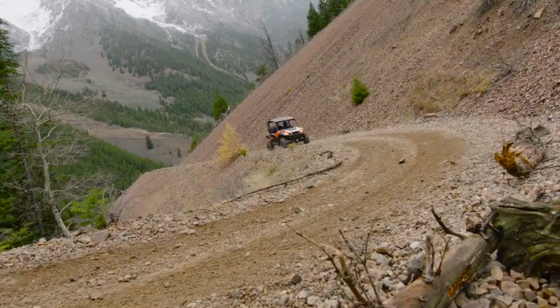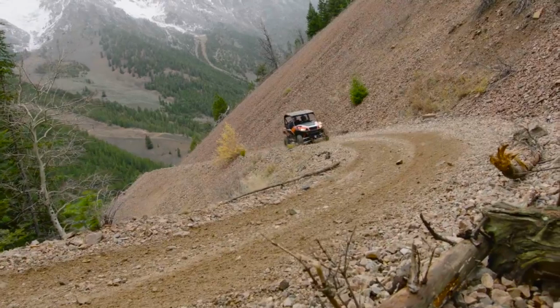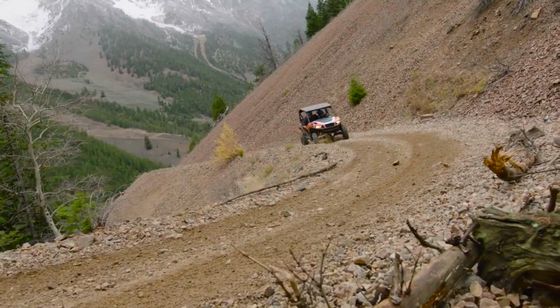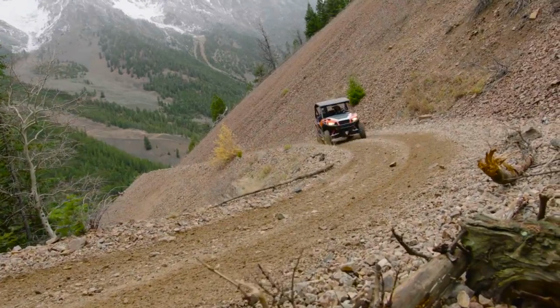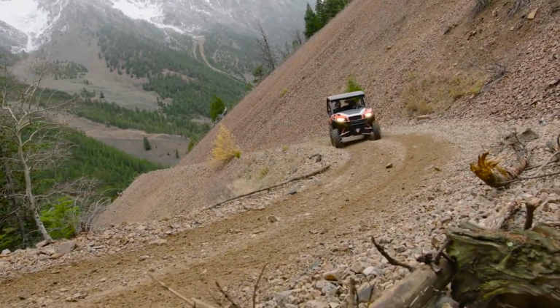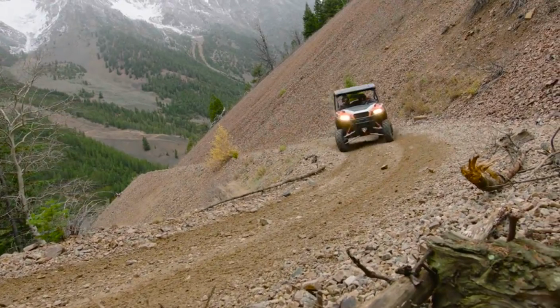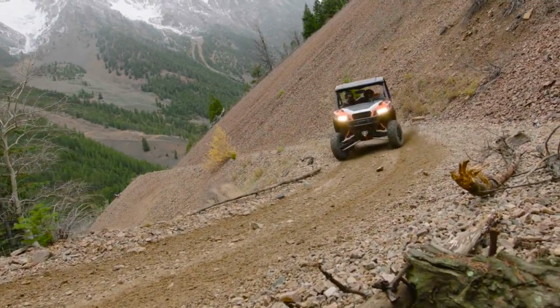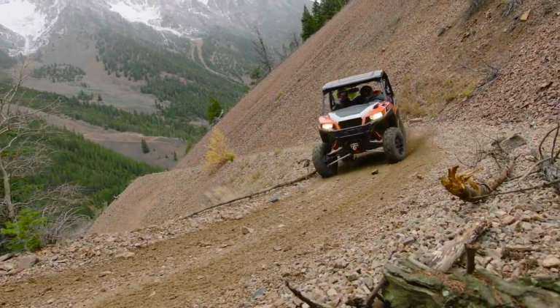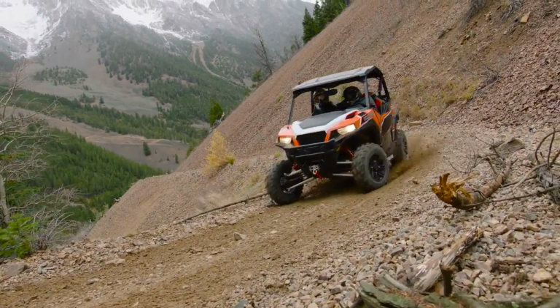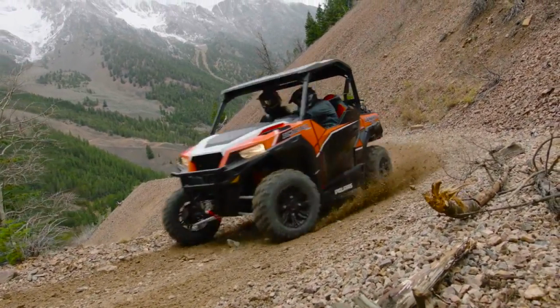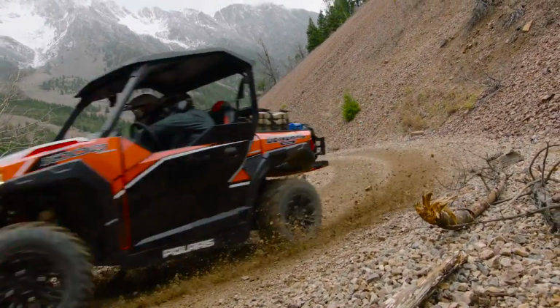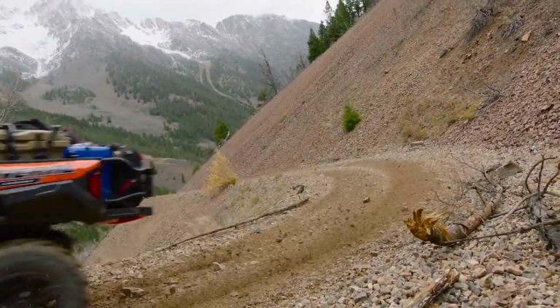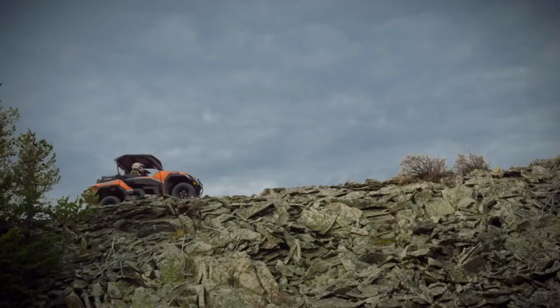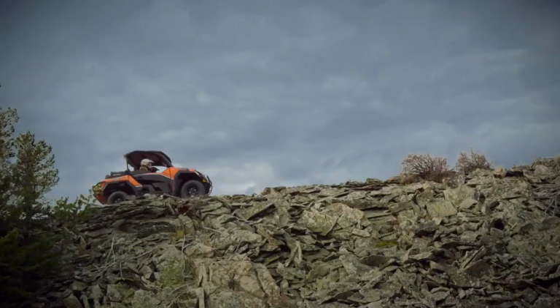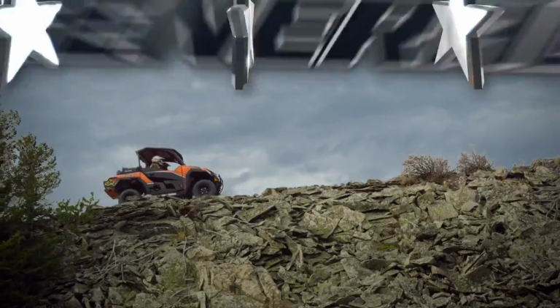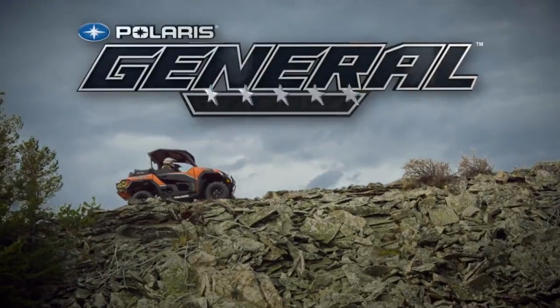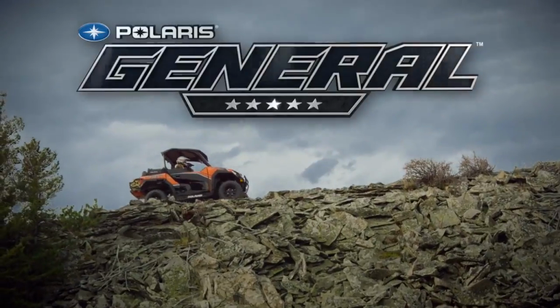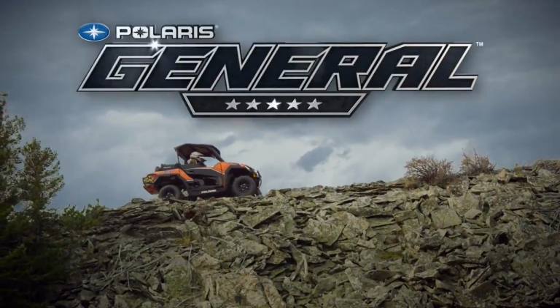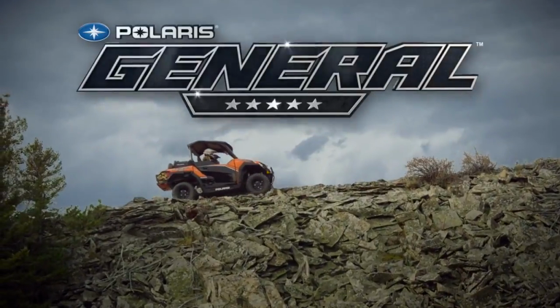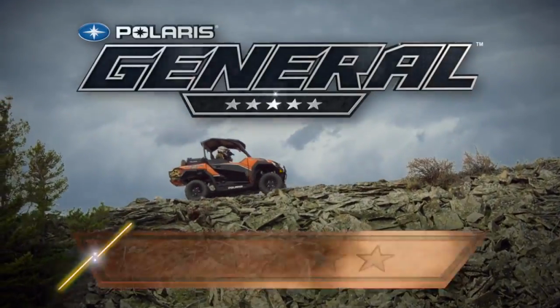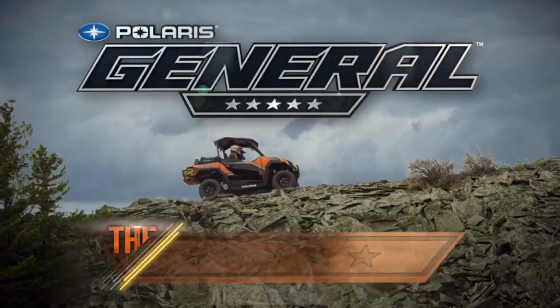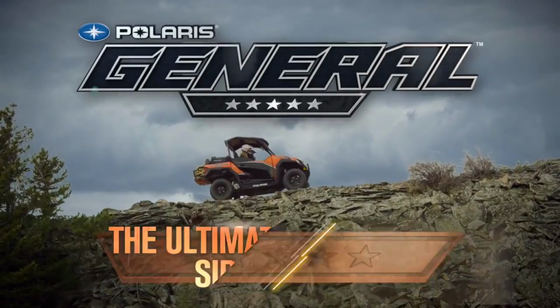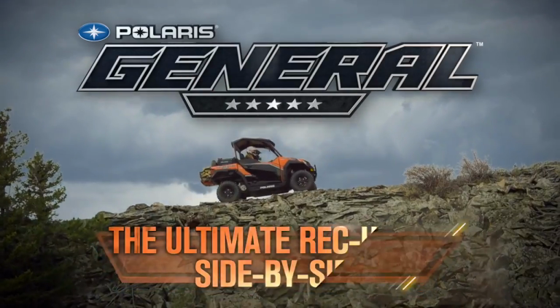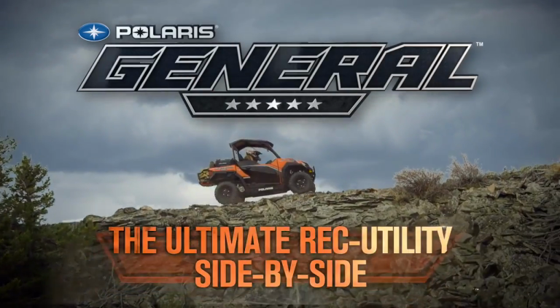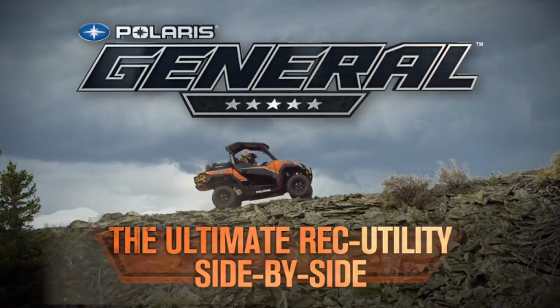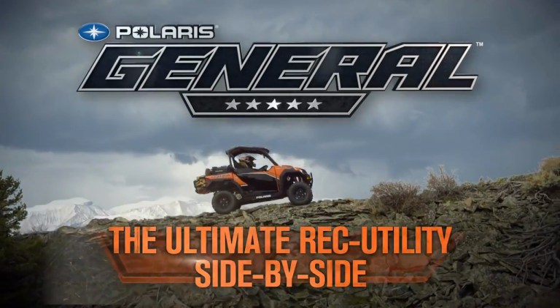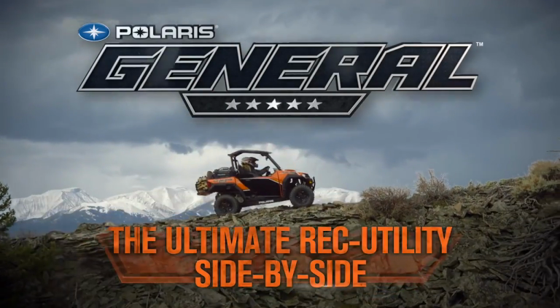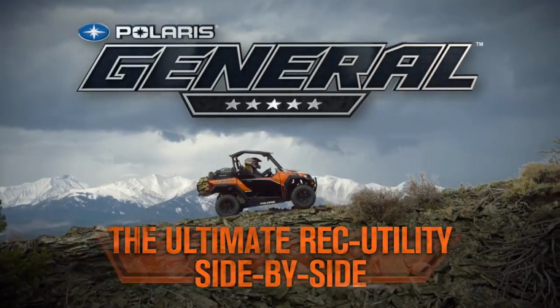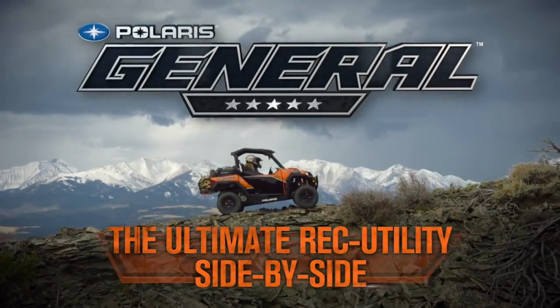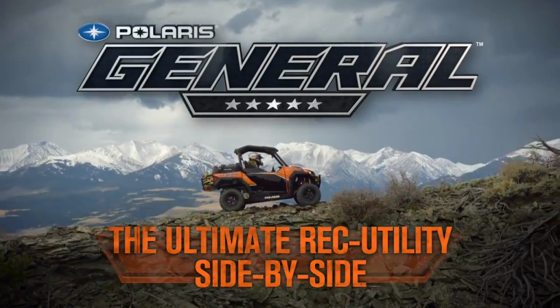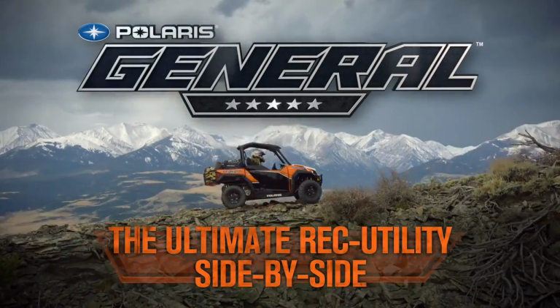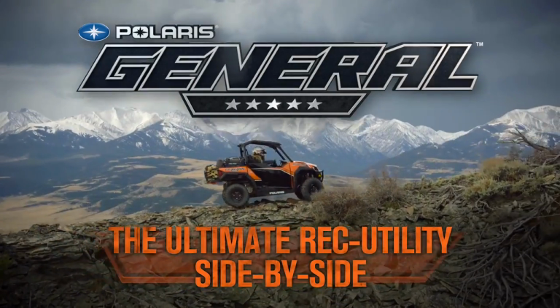Industry-leading style and muscle — Polaris General is the ultimate rec utility side-by-side.